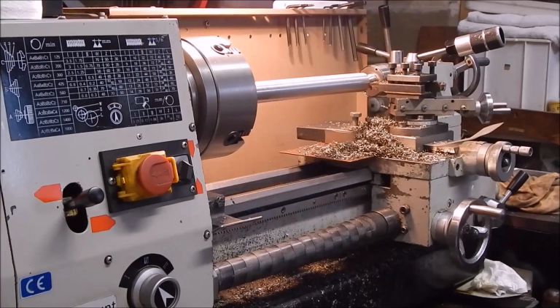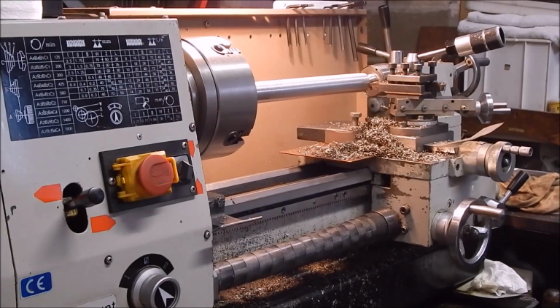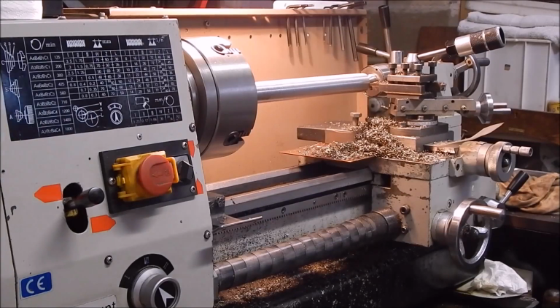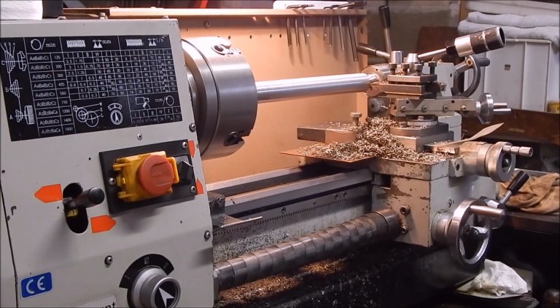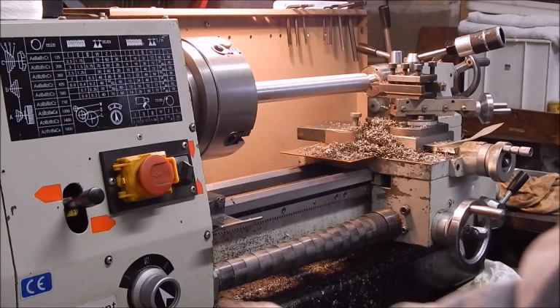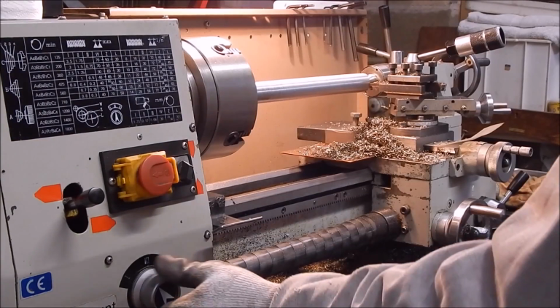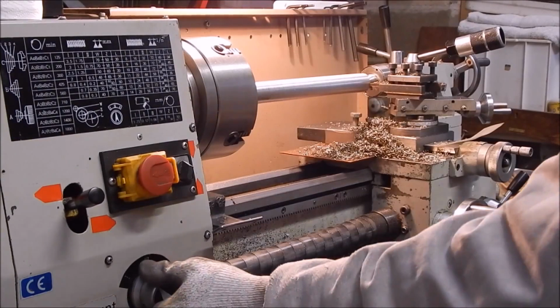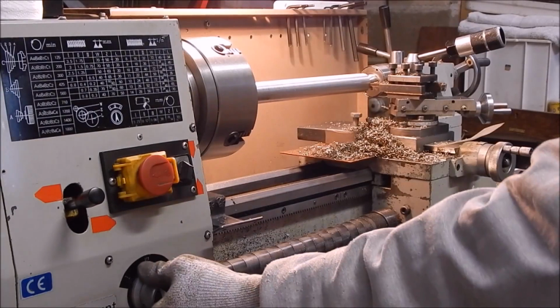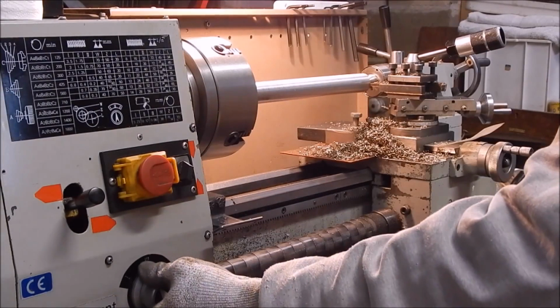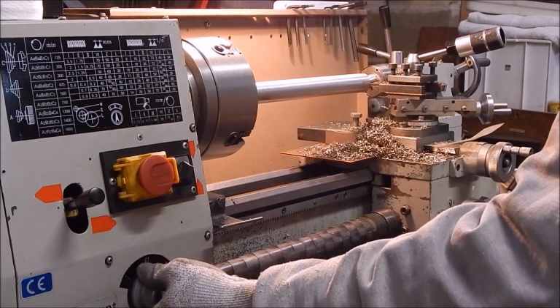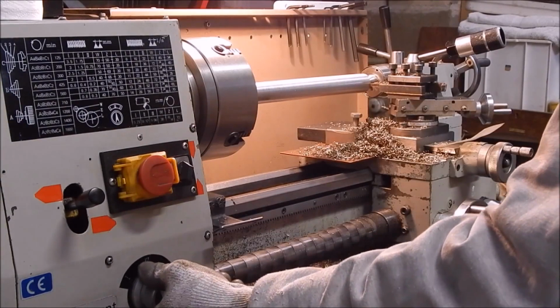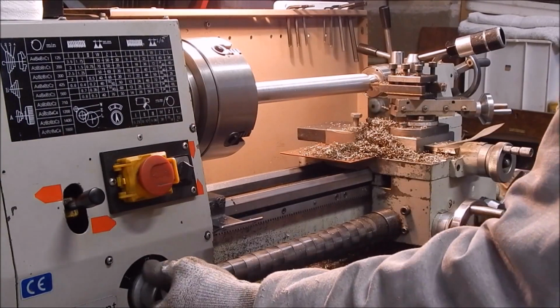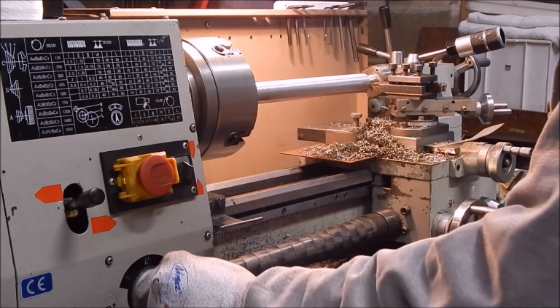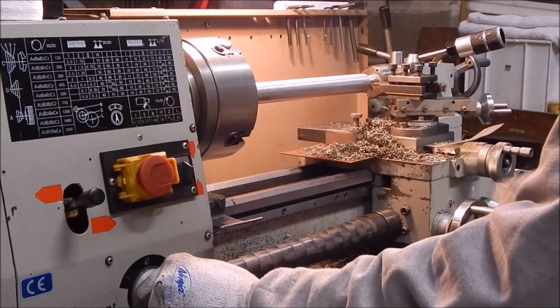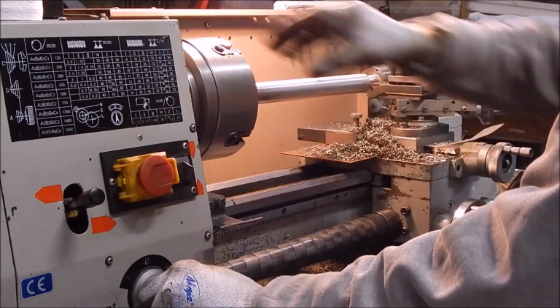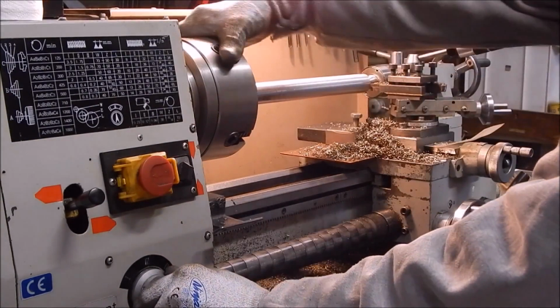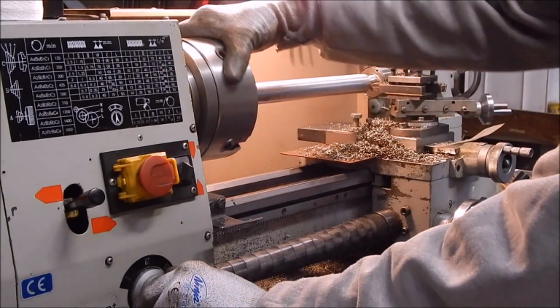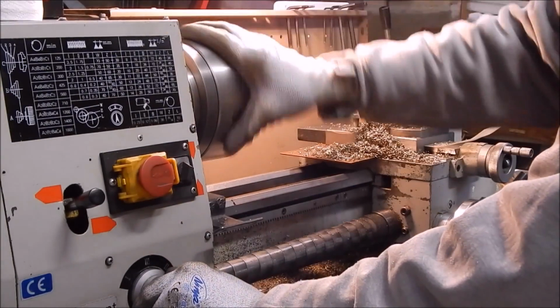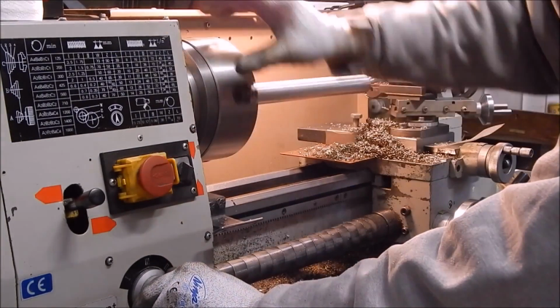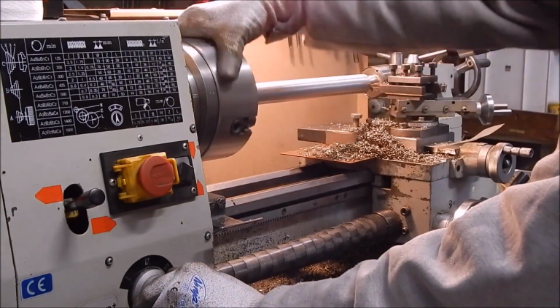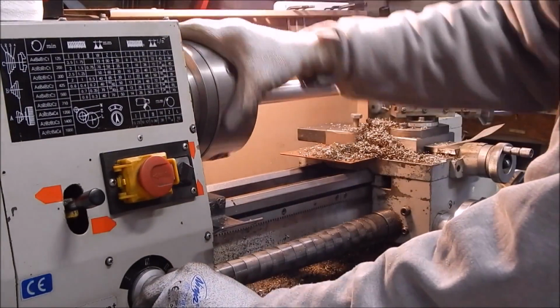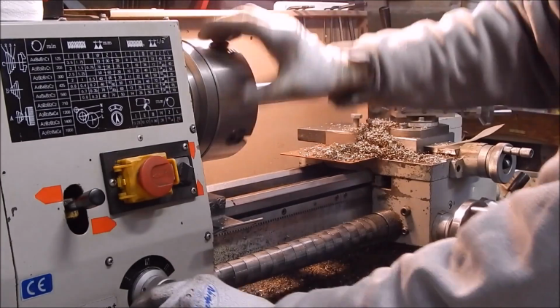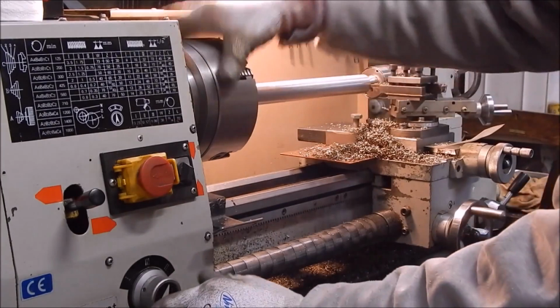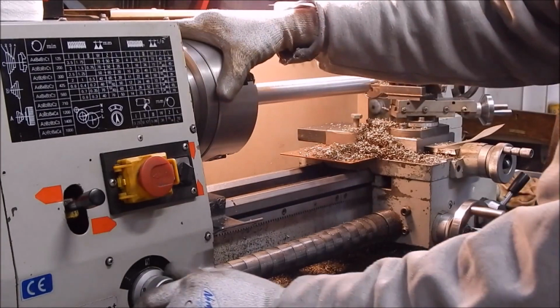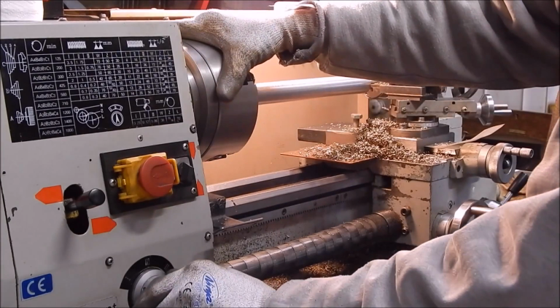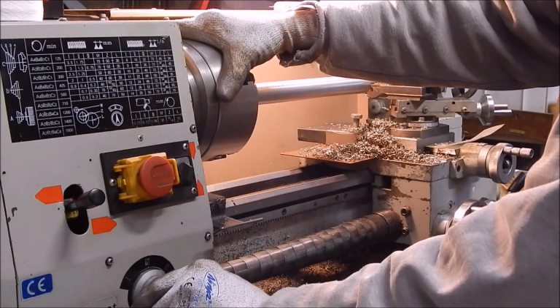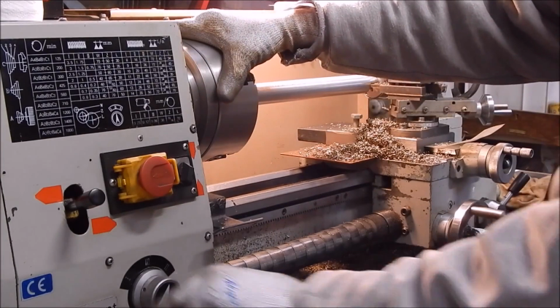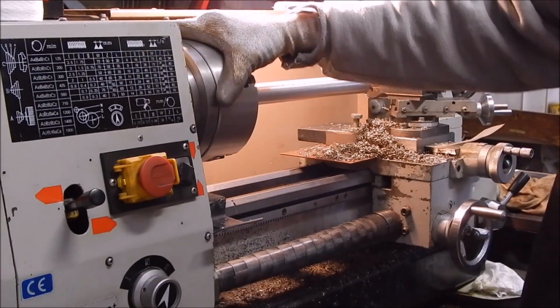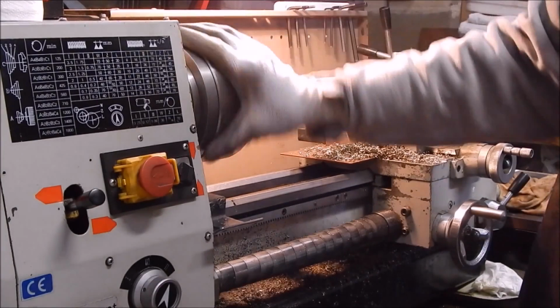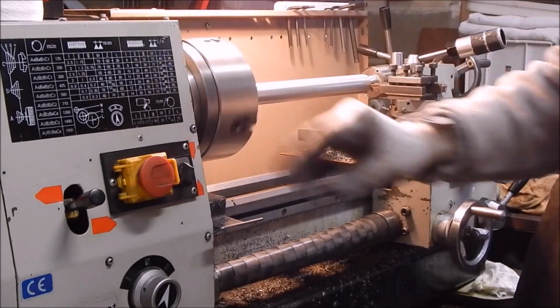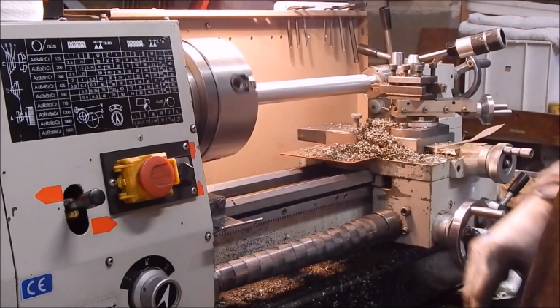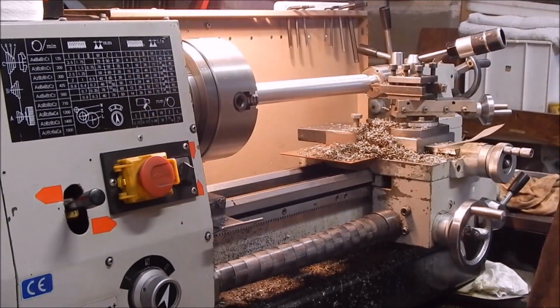So now we'll switch to the medium pass. This is where a quick change gearbox is definitely a necessity, I reckon.